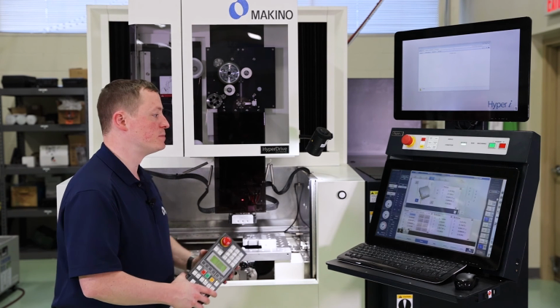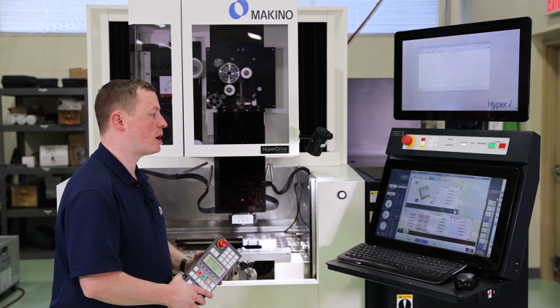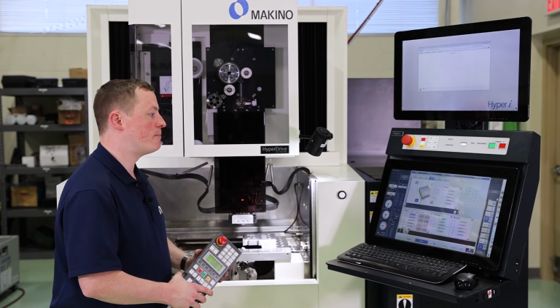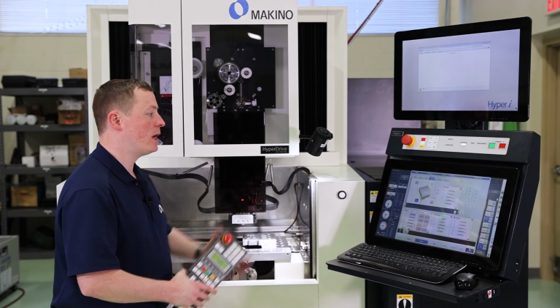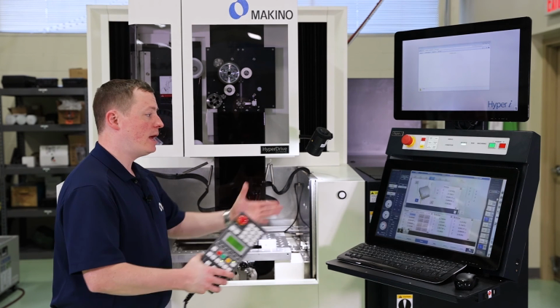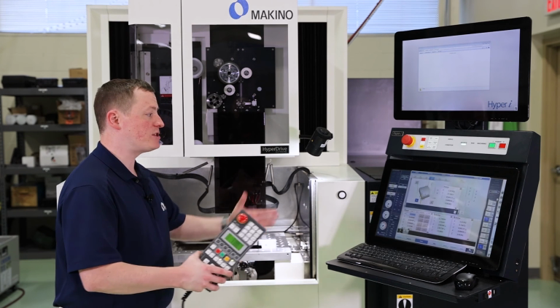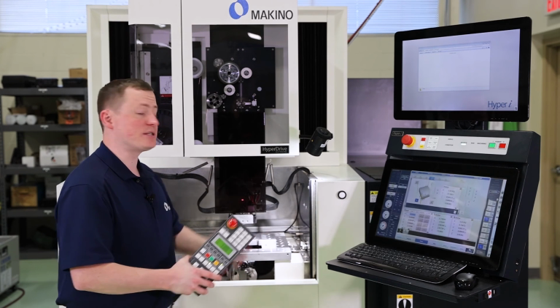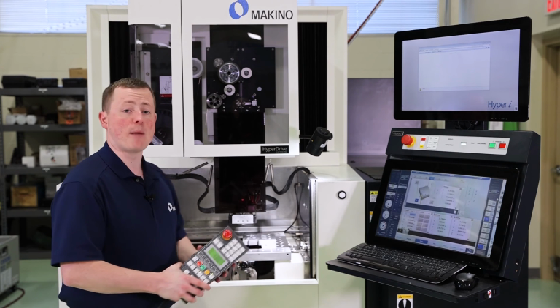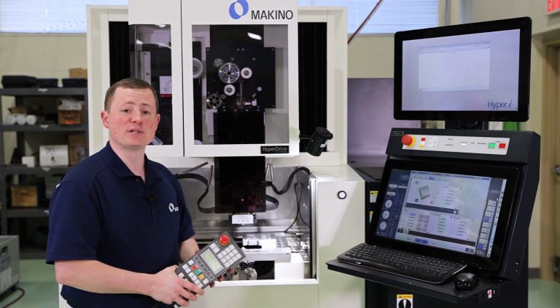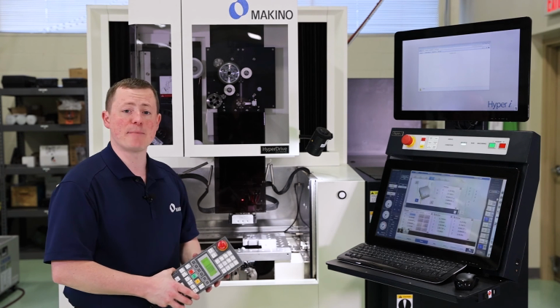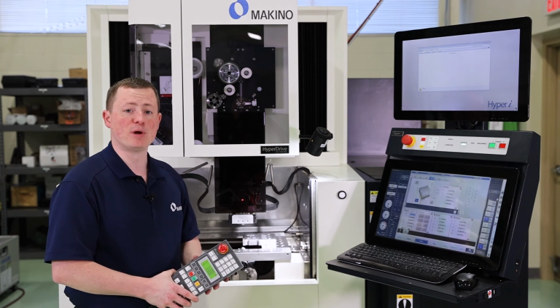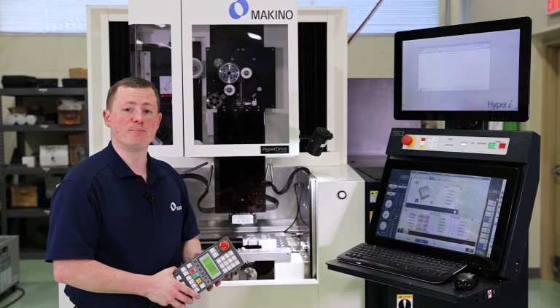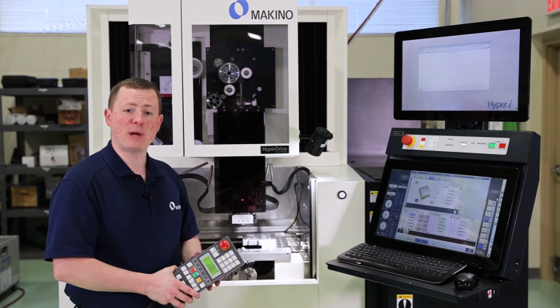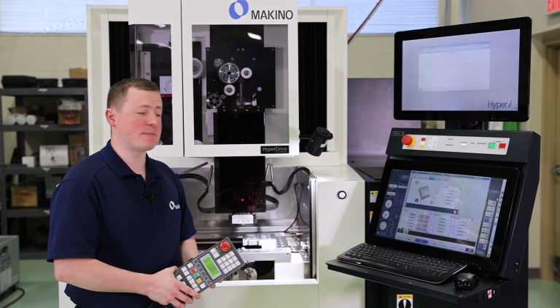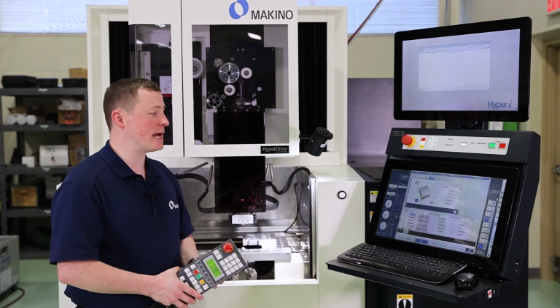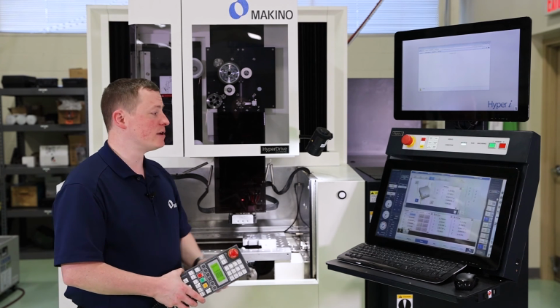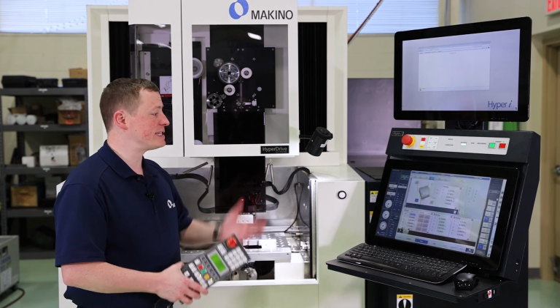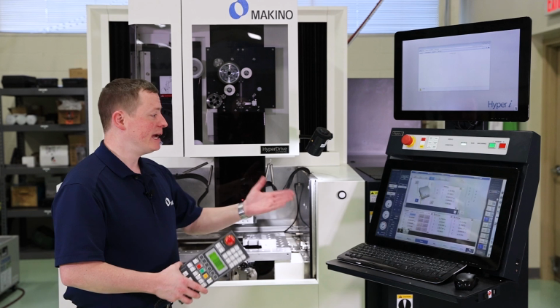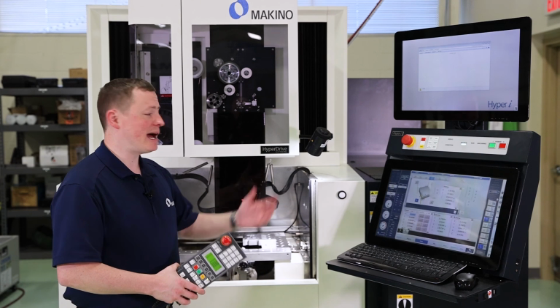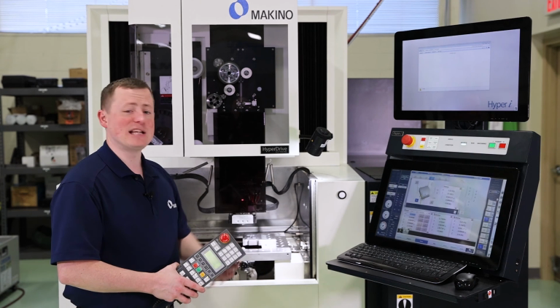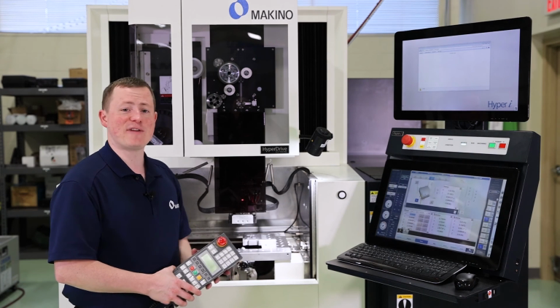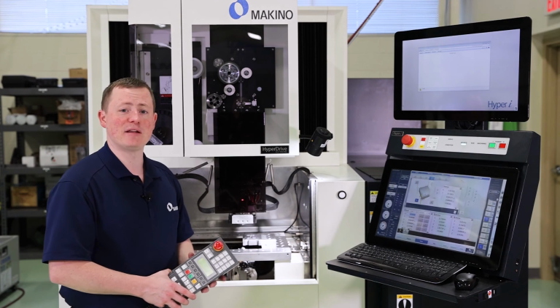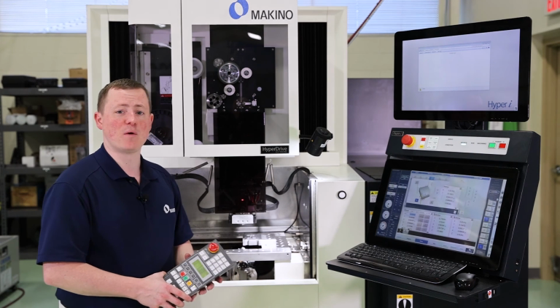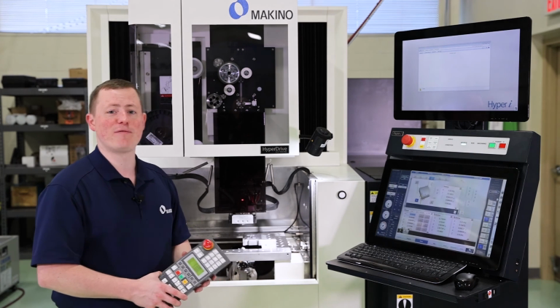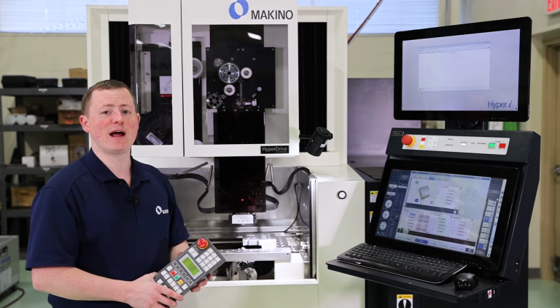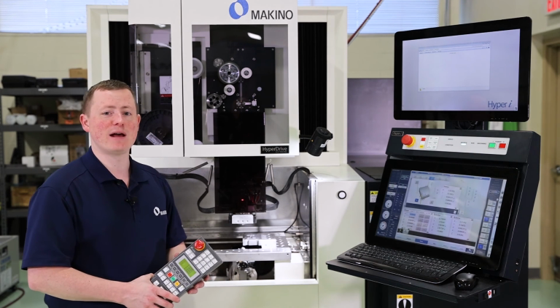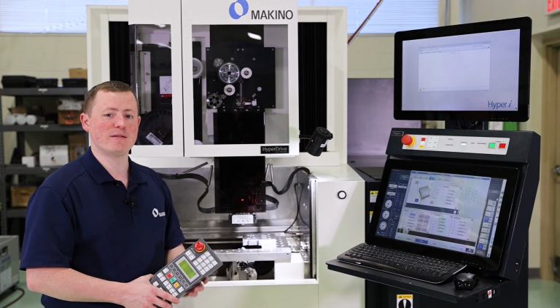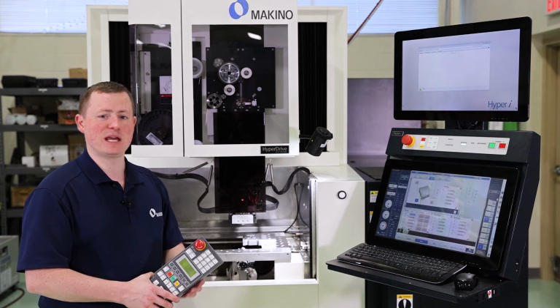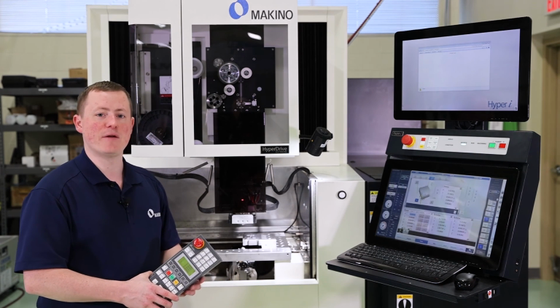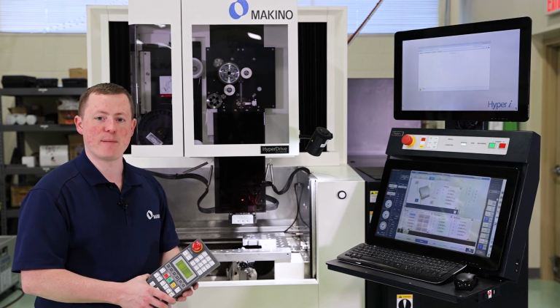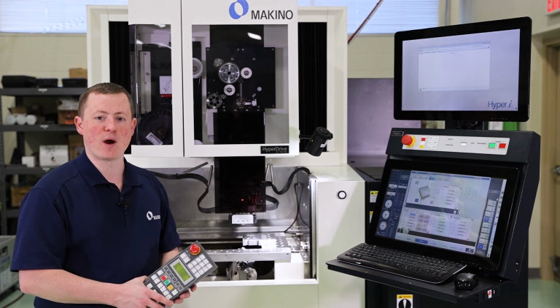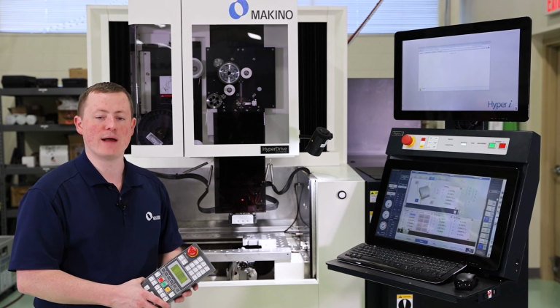So that's just a couple of sample pickup cycles — edge find and corner find on the Makino Hyper-I.